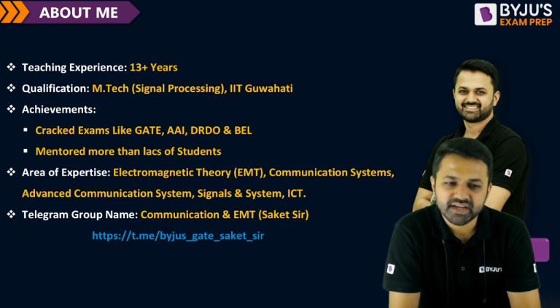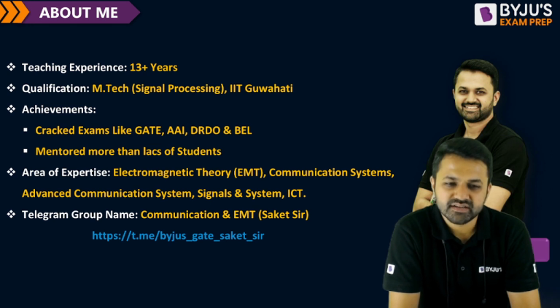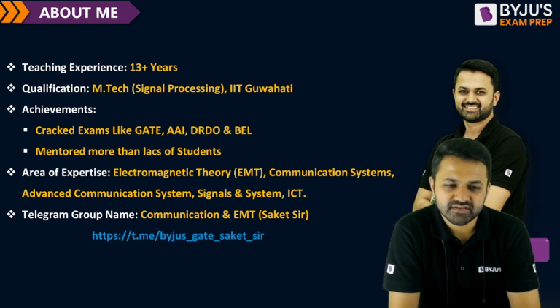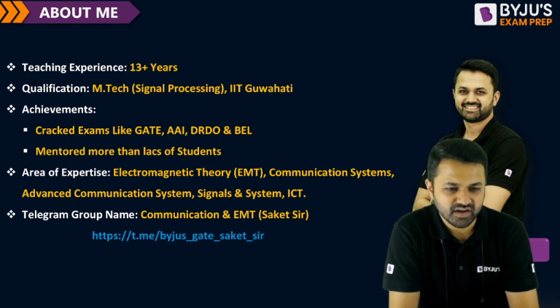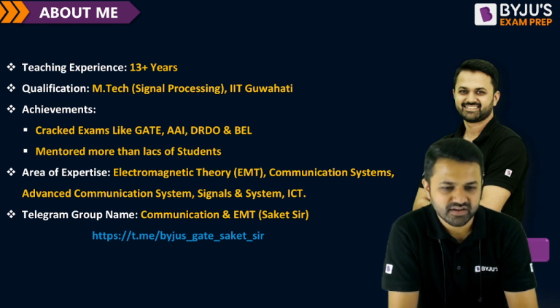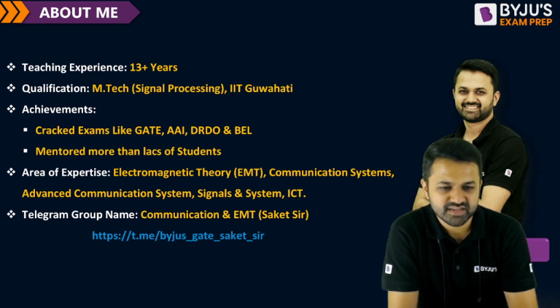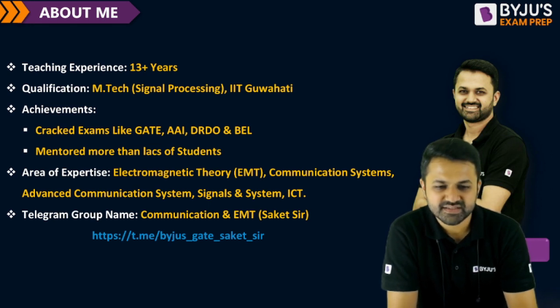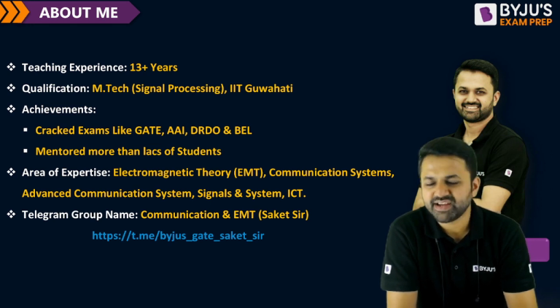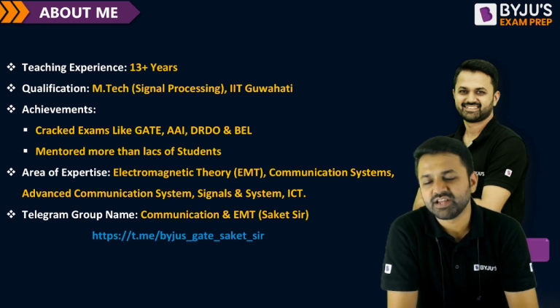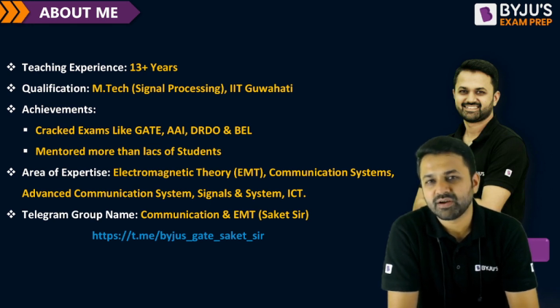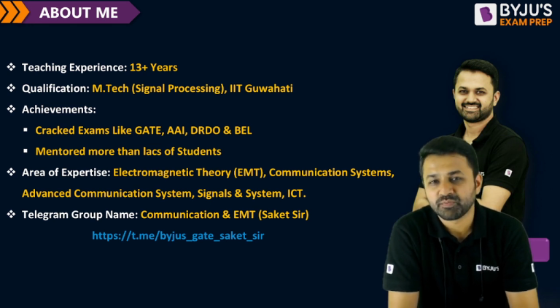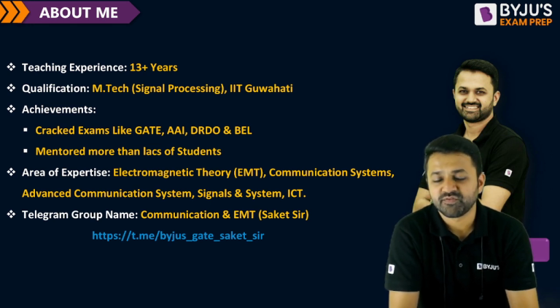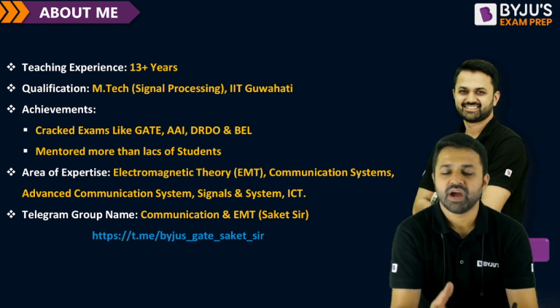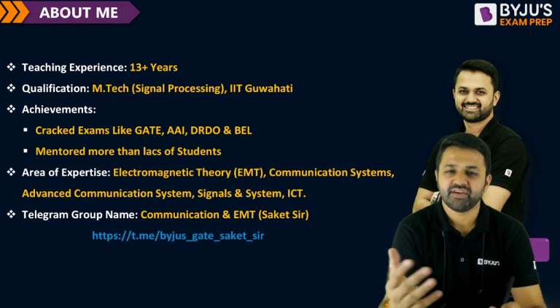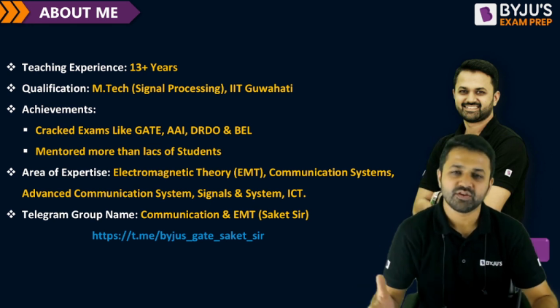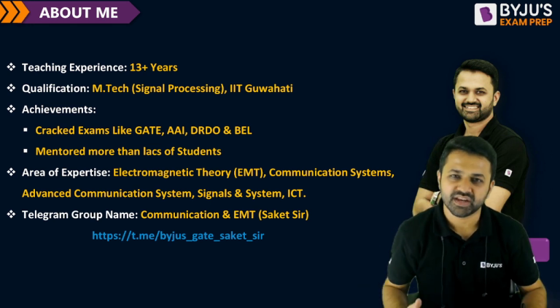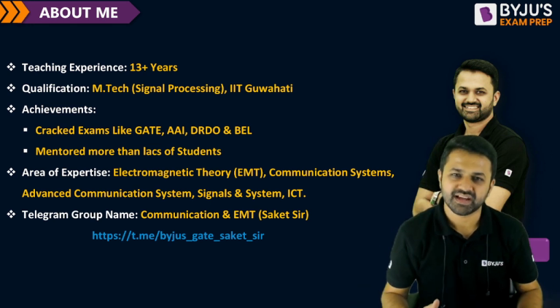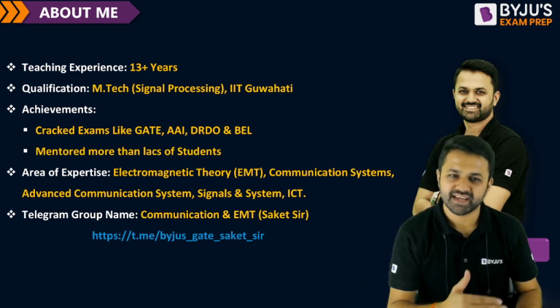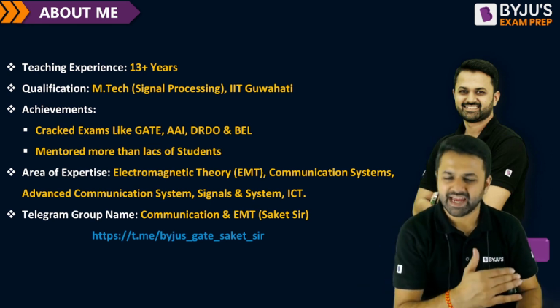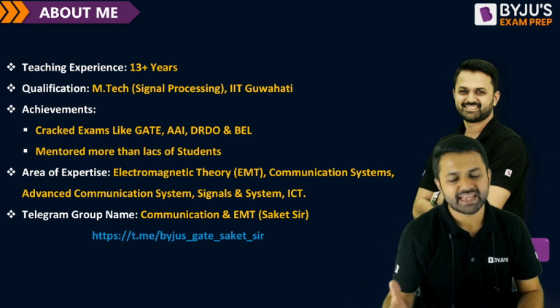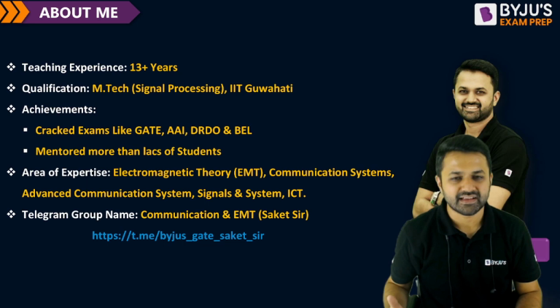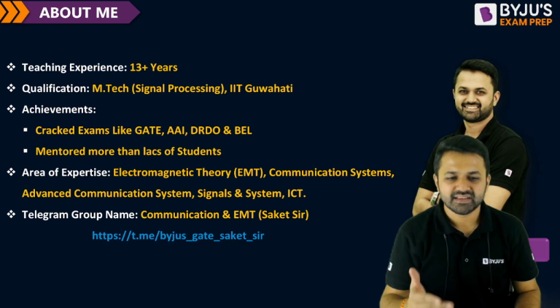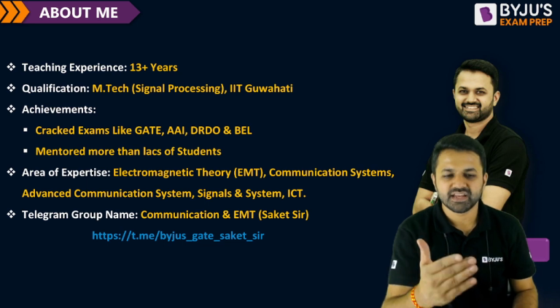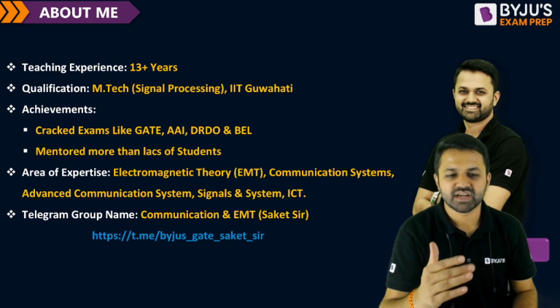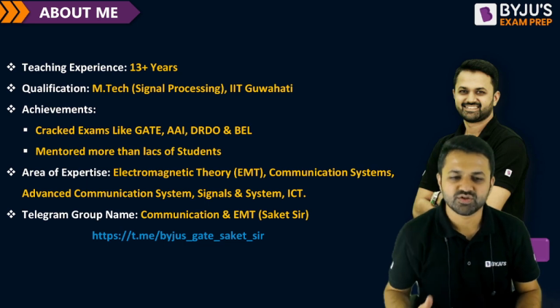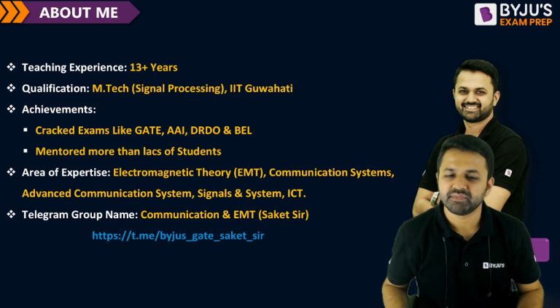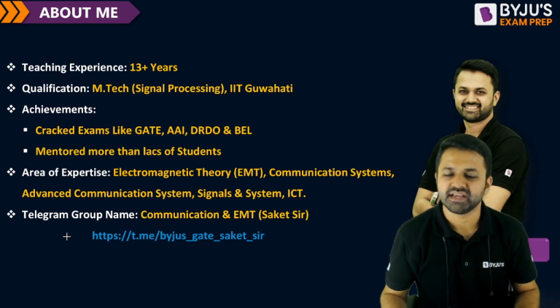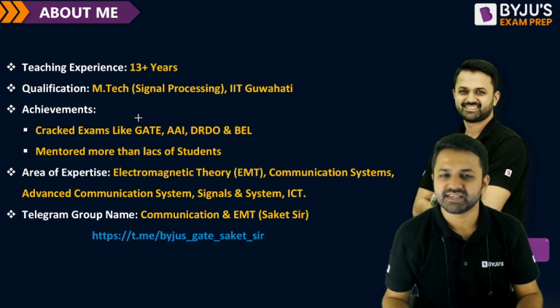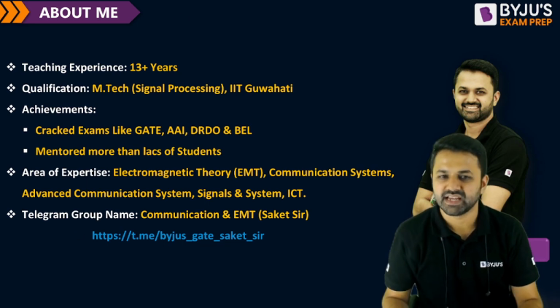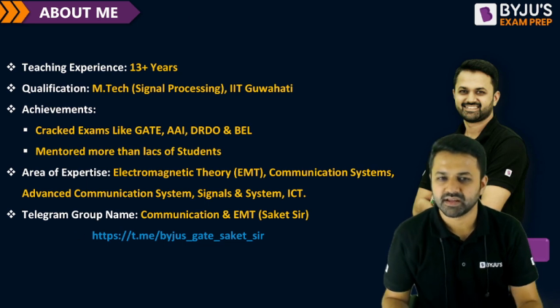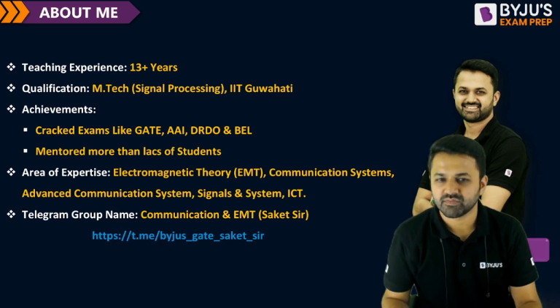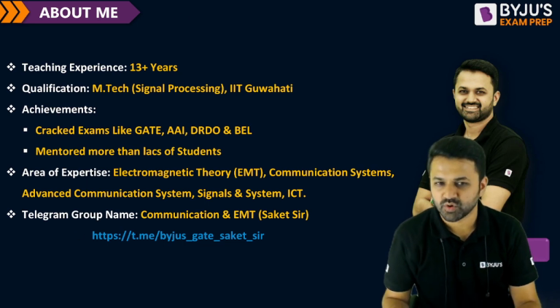This is my Telegram group. If you have any query regarding anything, you can join me in this Telegram group.